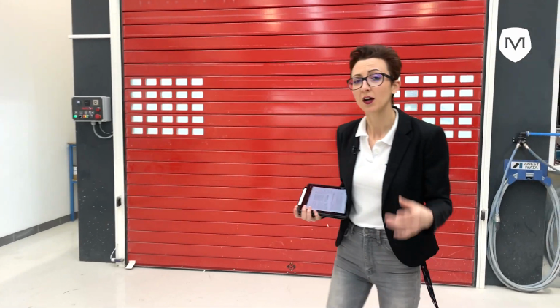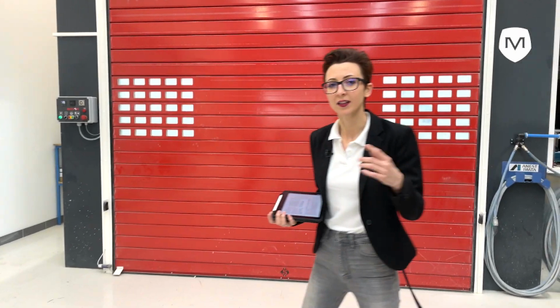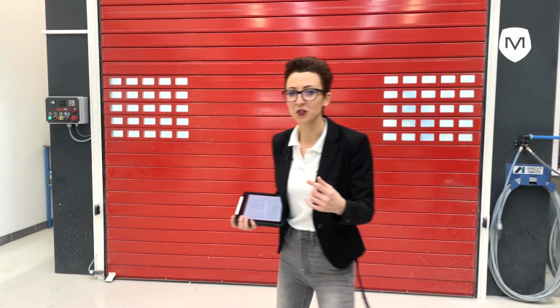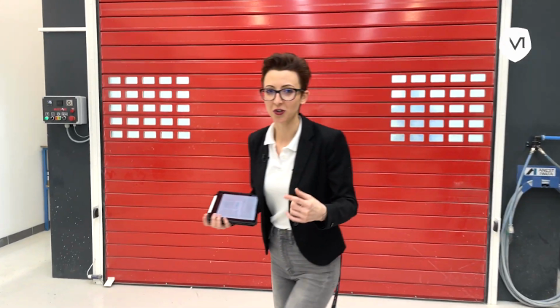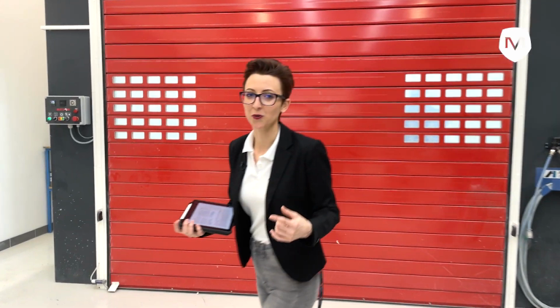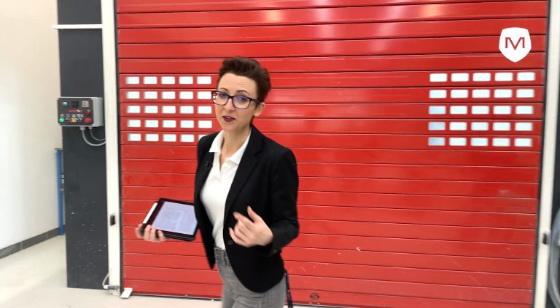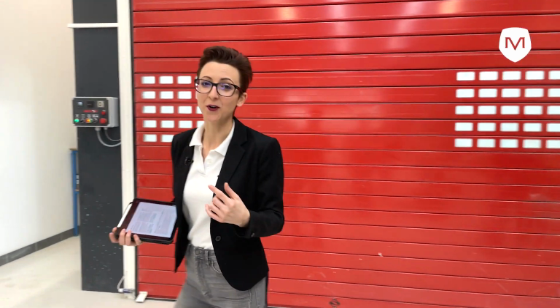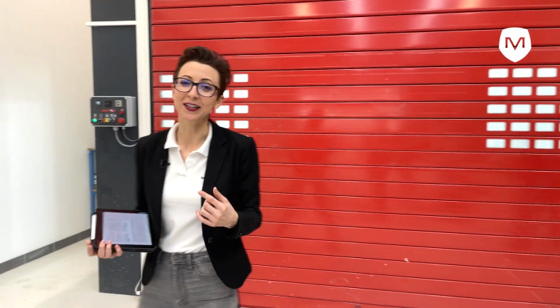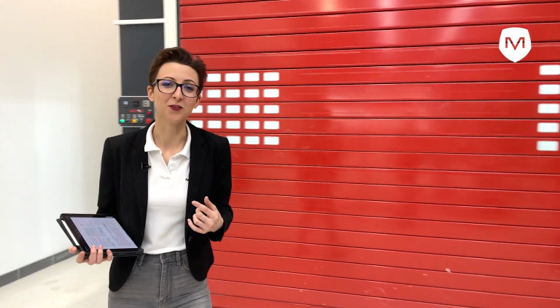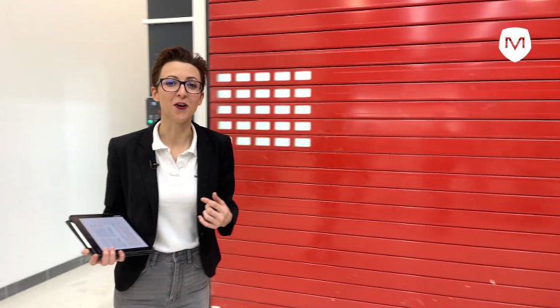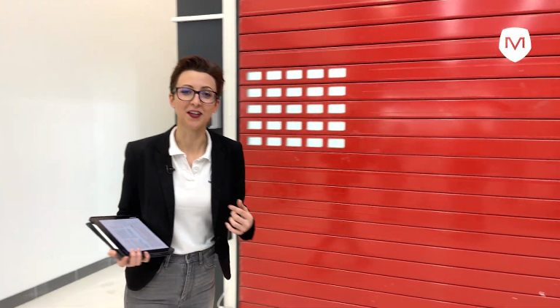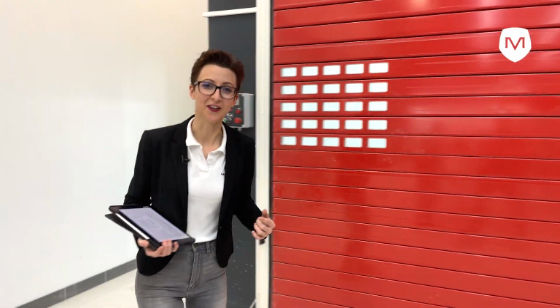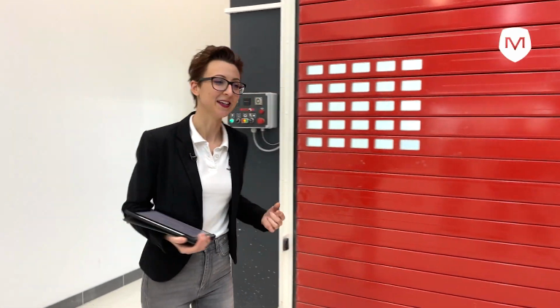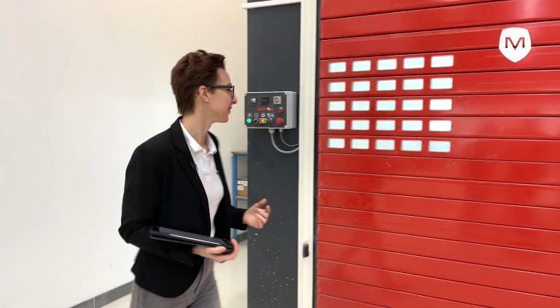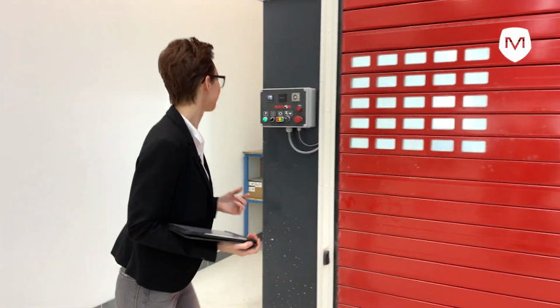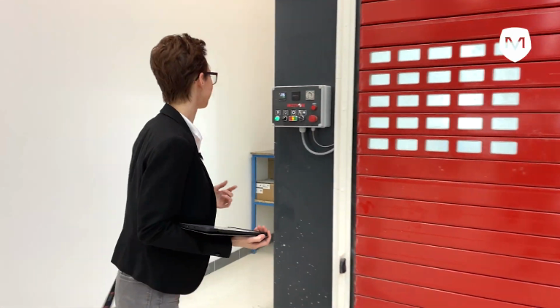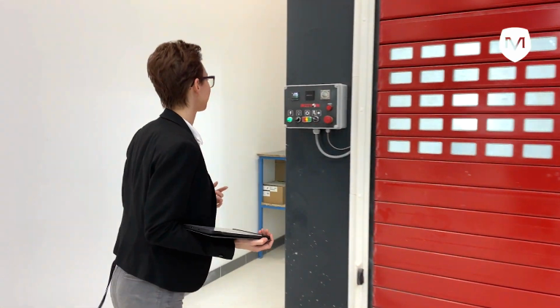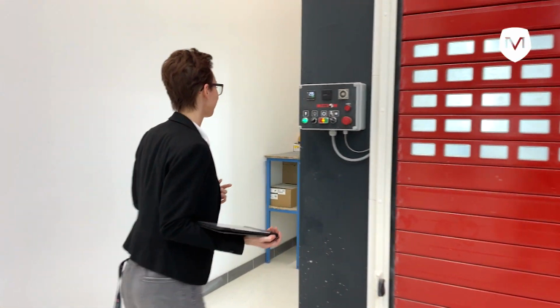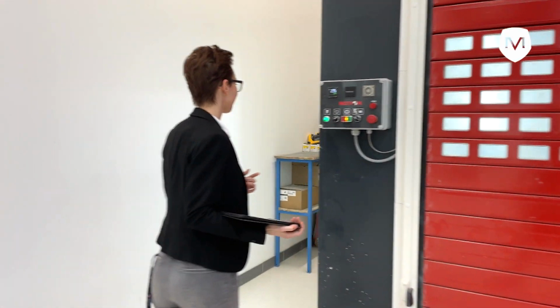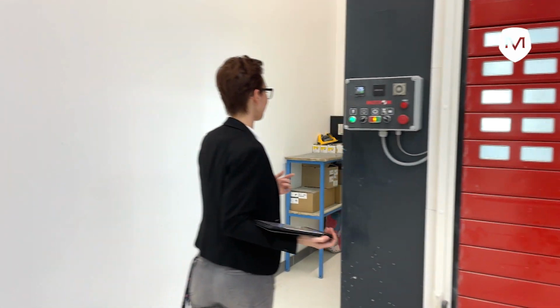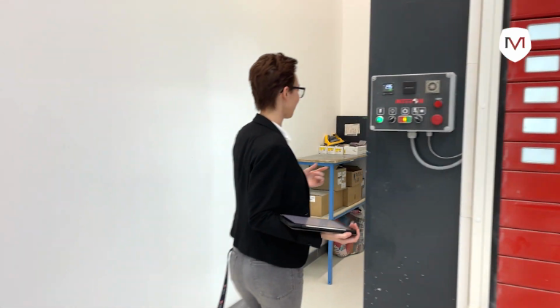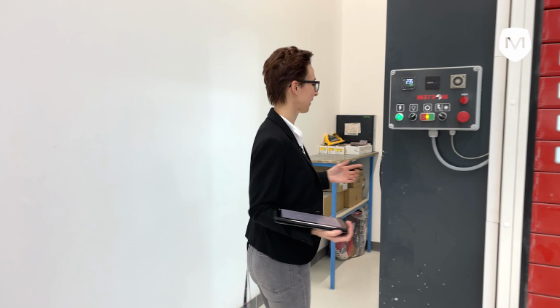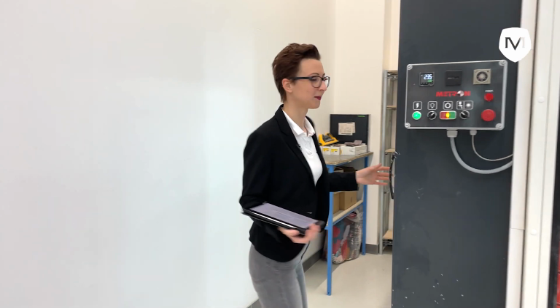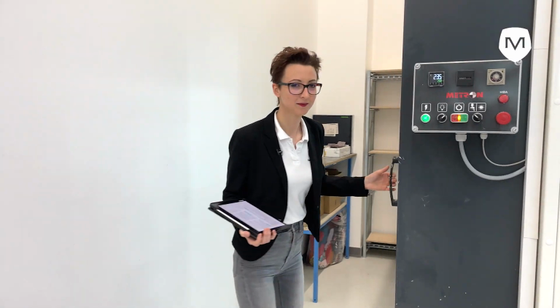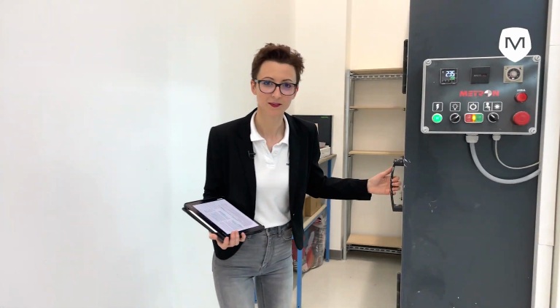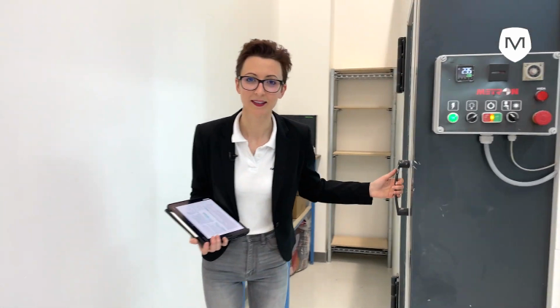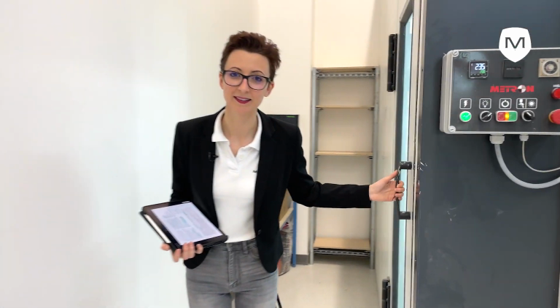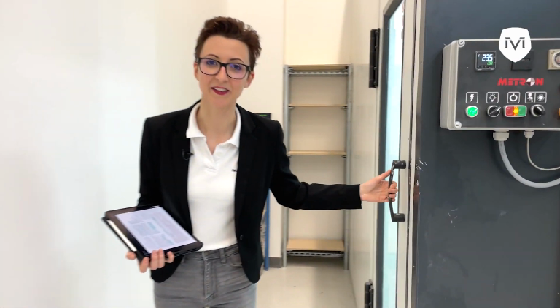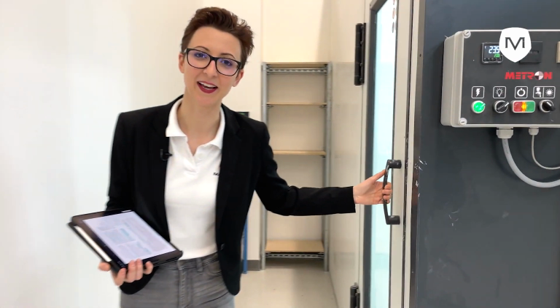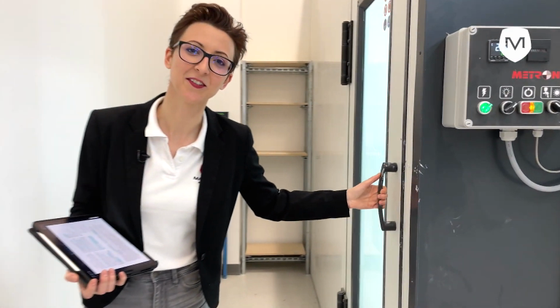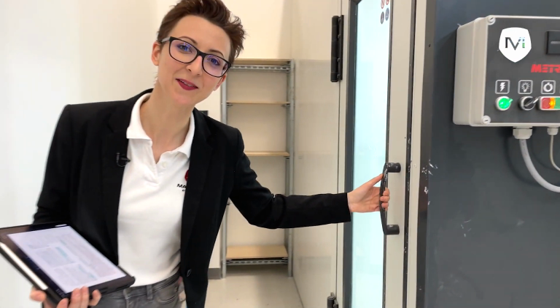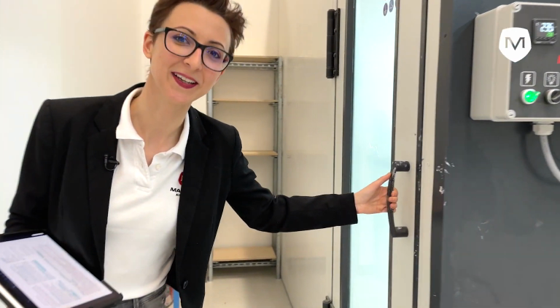Let me show you what the colleague is working on here. Let's get a sneak peek!